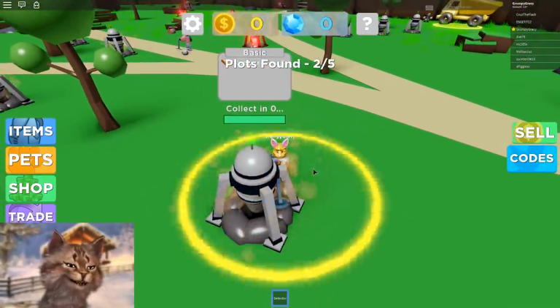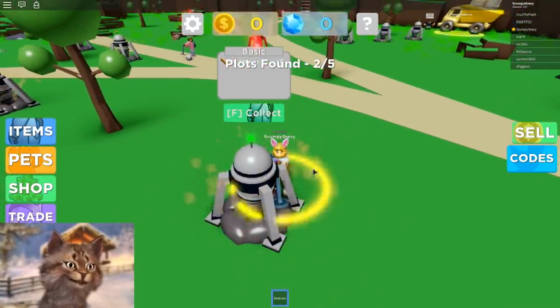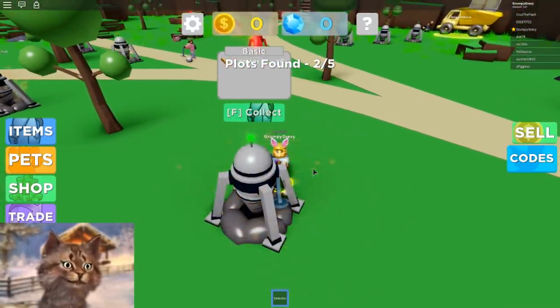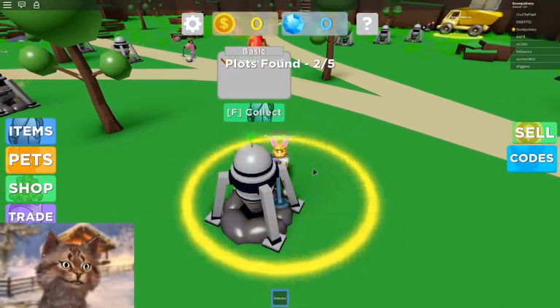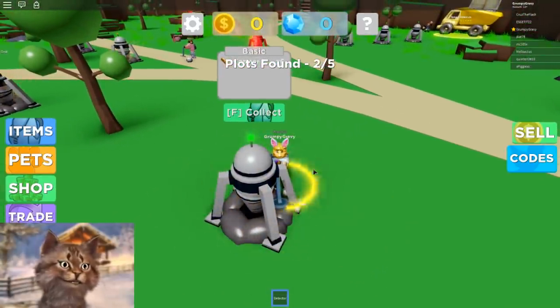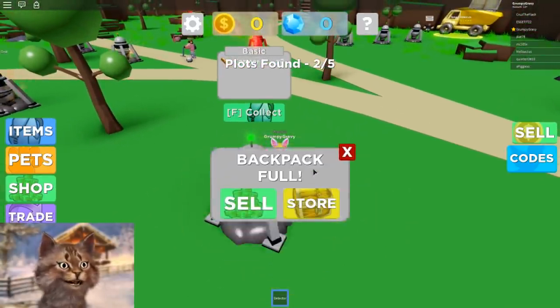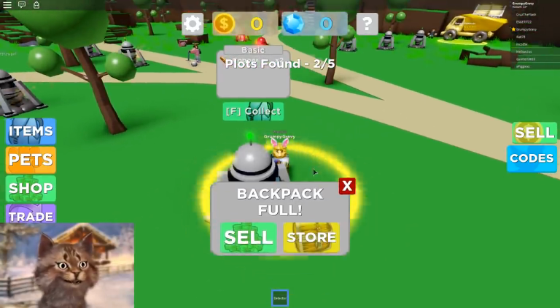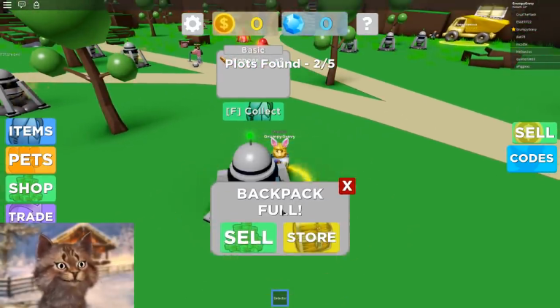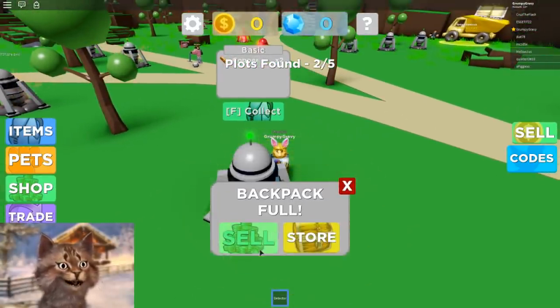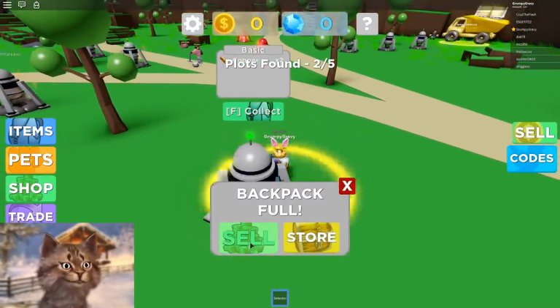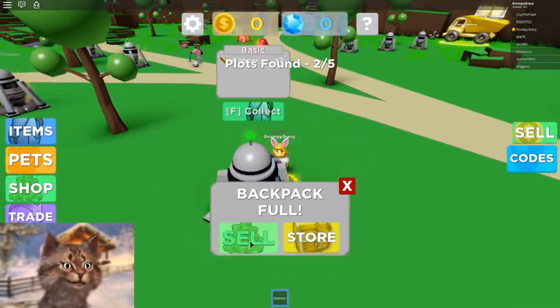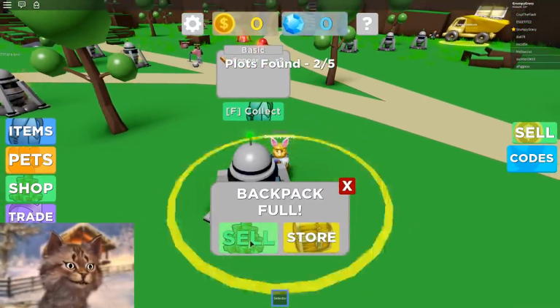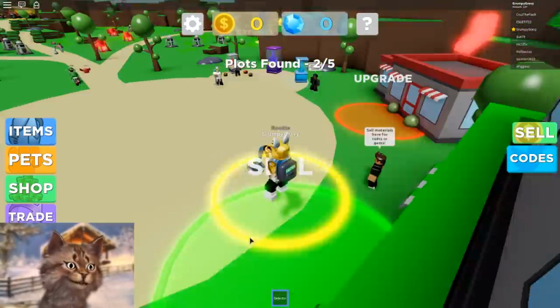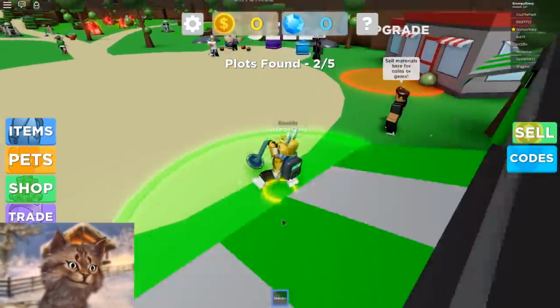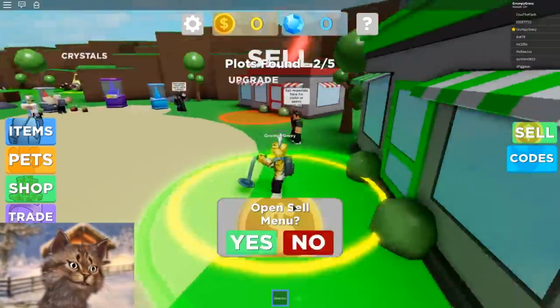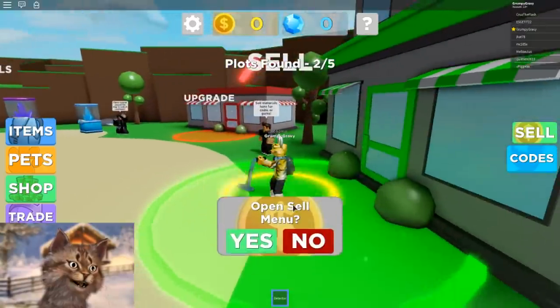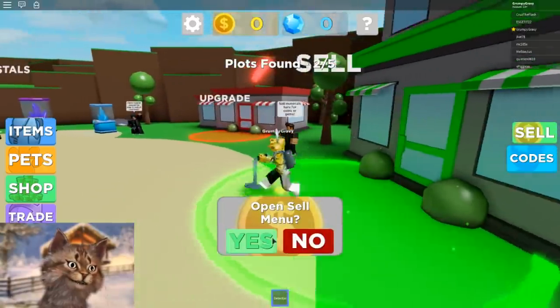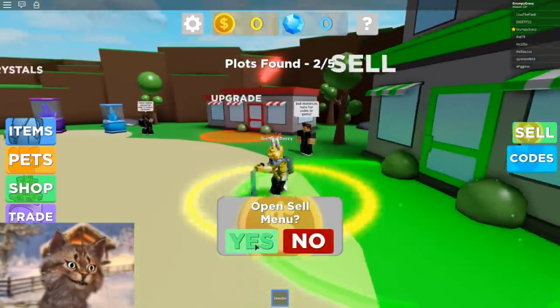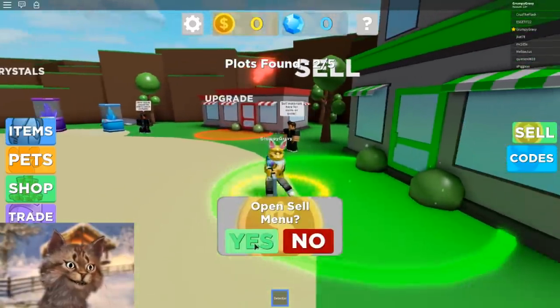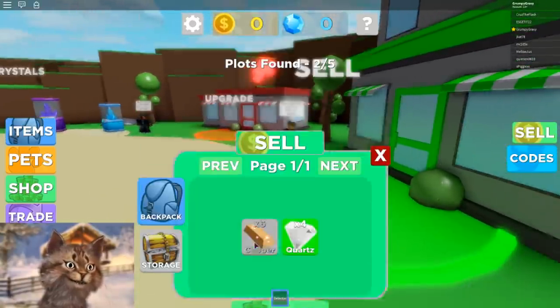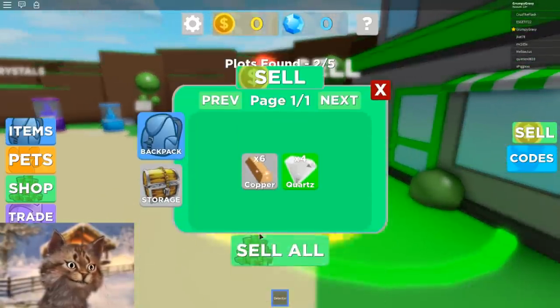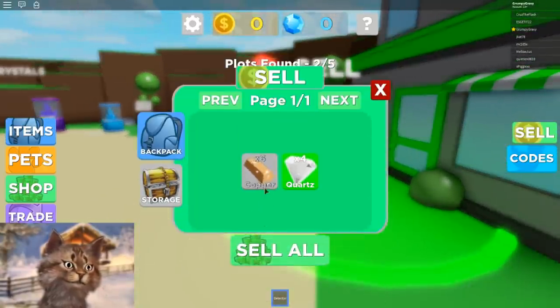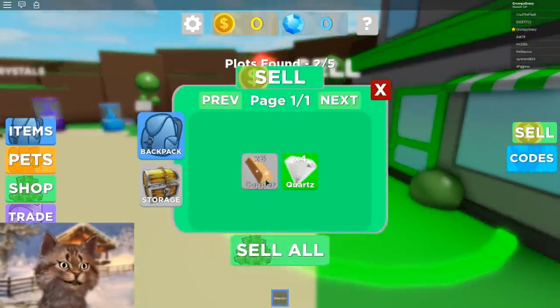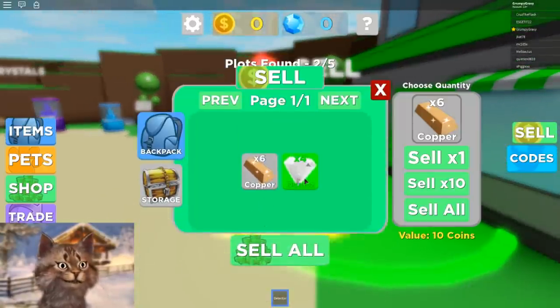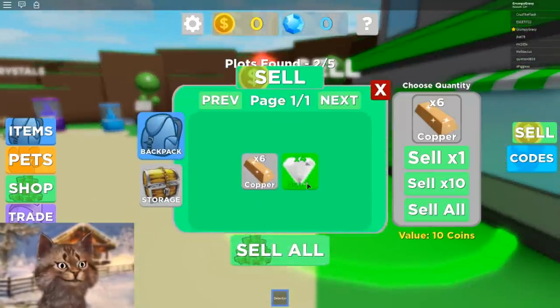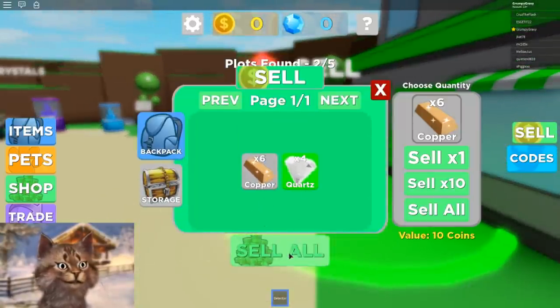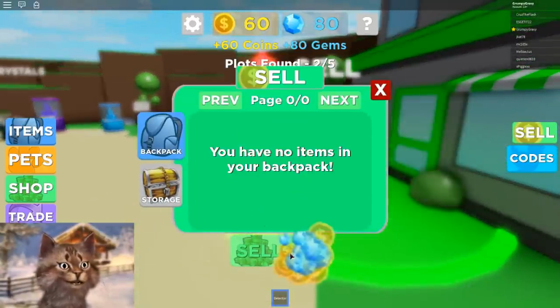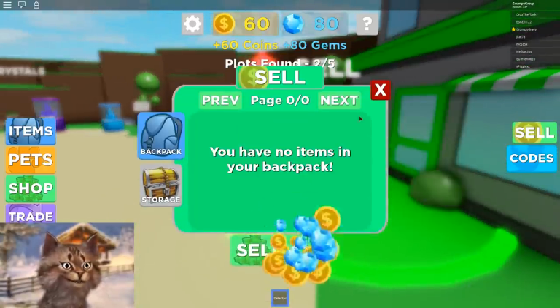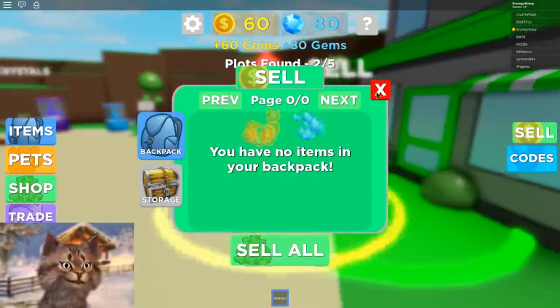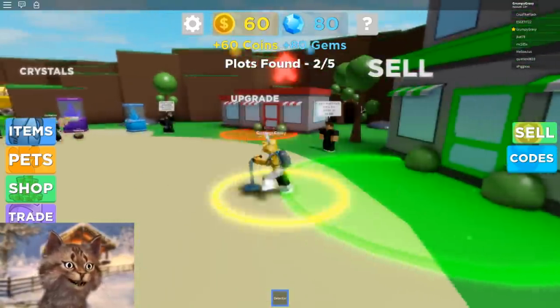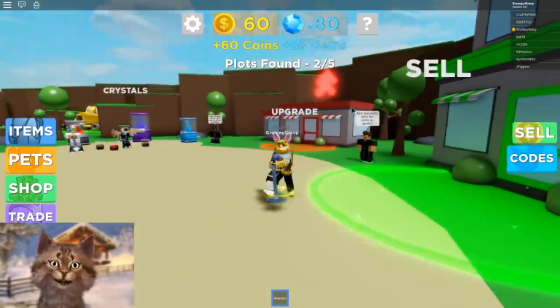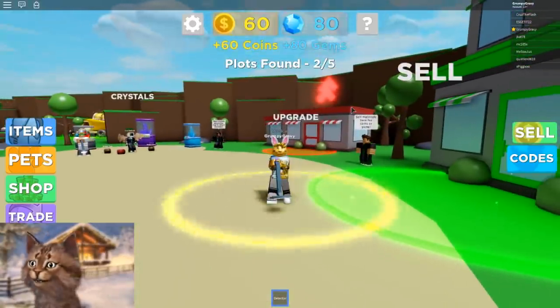This one is almost collecting my copper right here. And then we go and collect with F. Then we go to sell. Open menu — how does this work? Okay, sell all. Oh, that's cool!